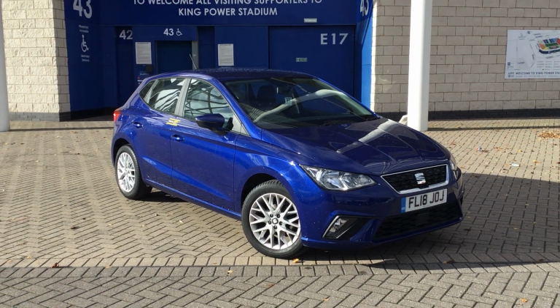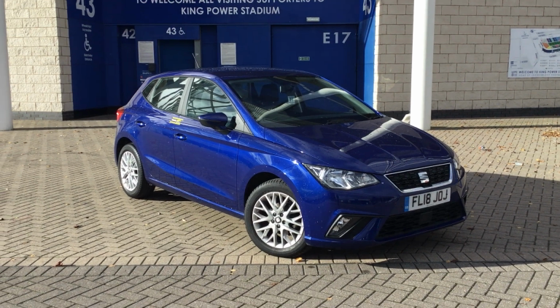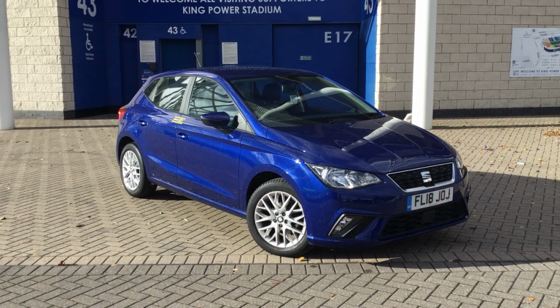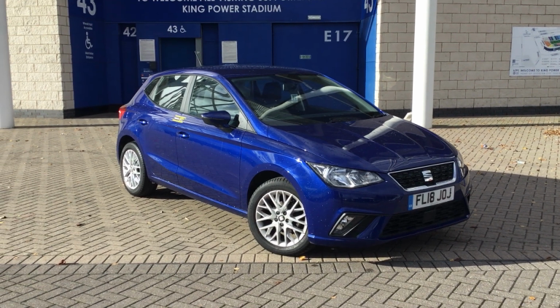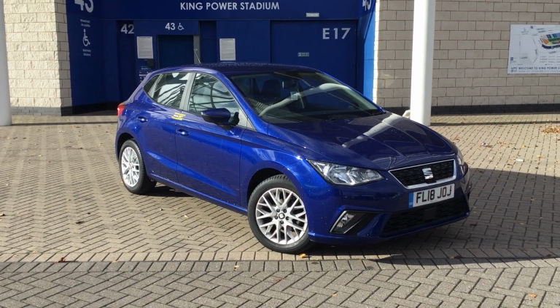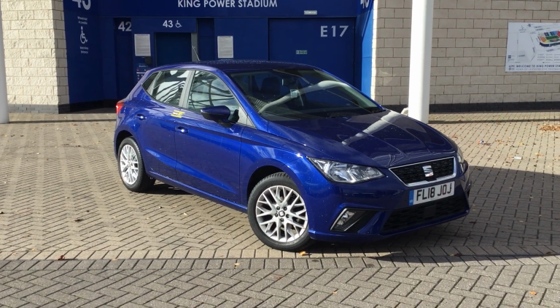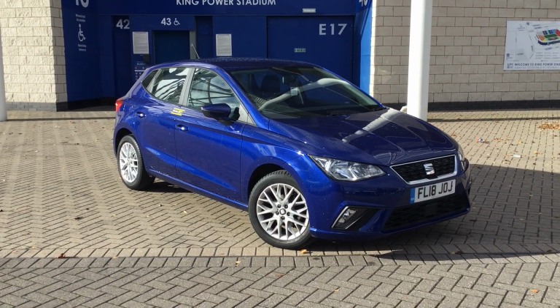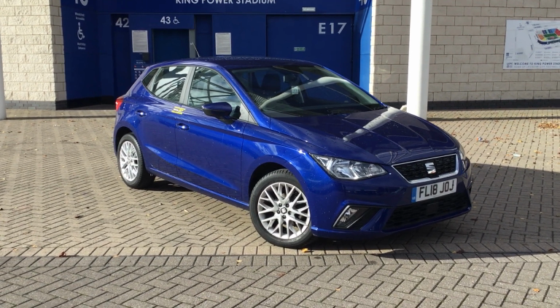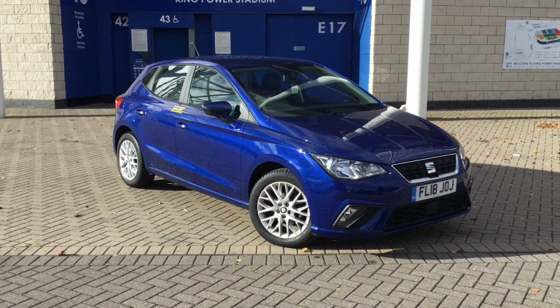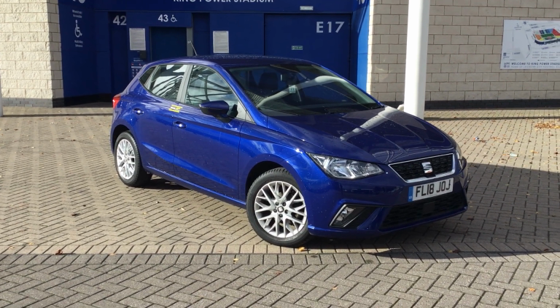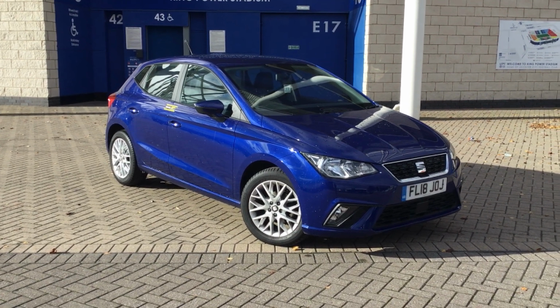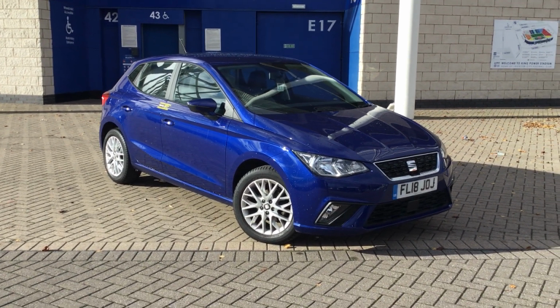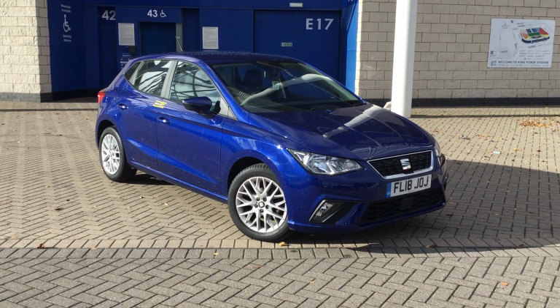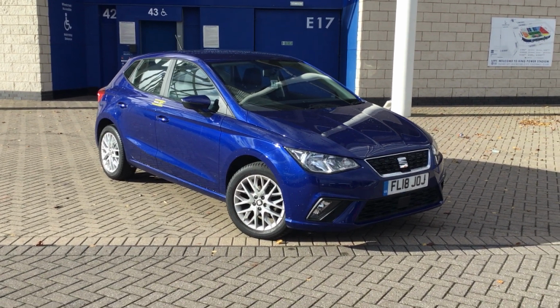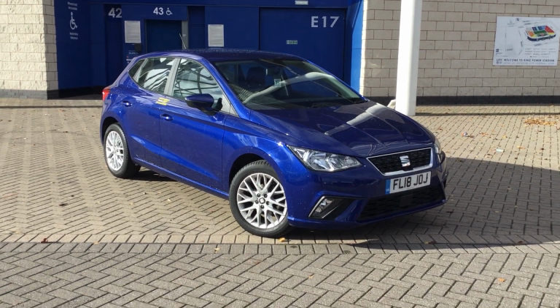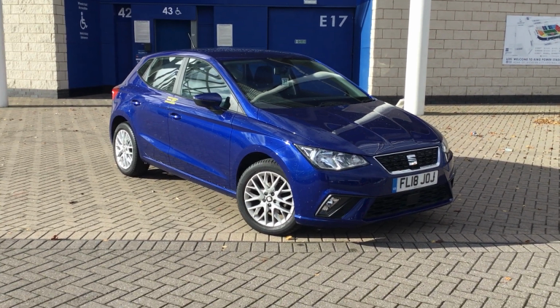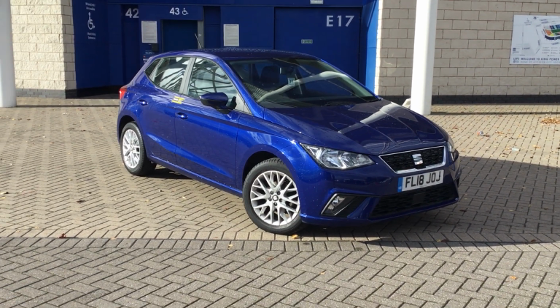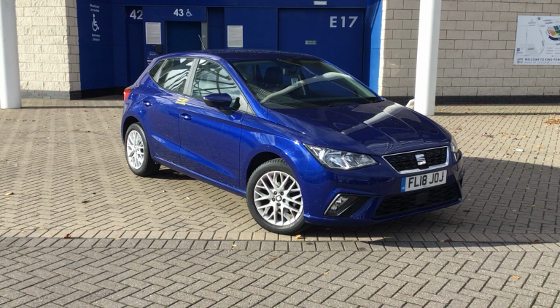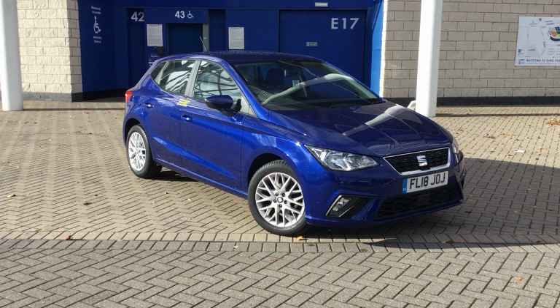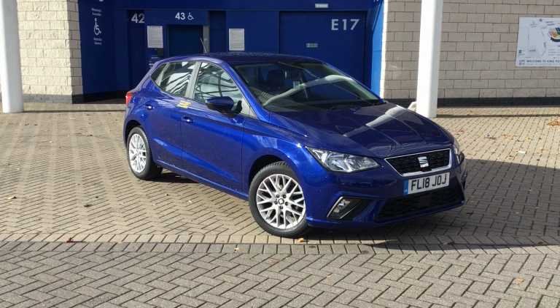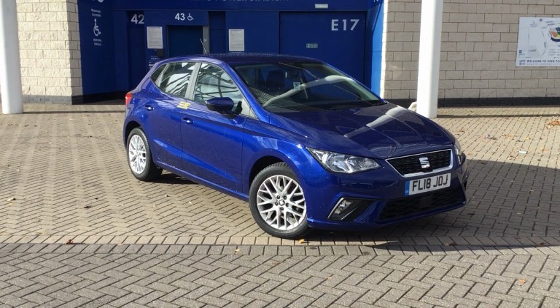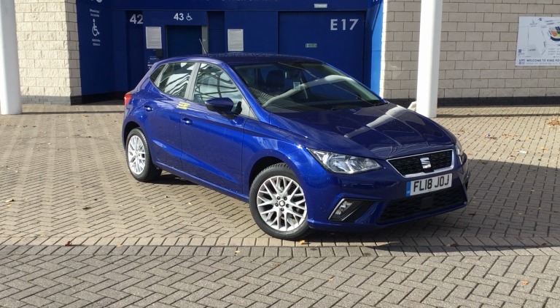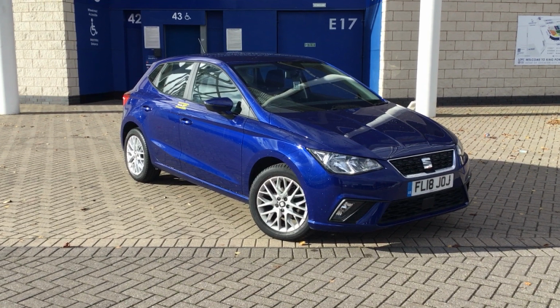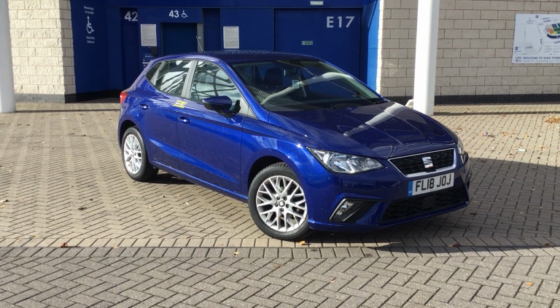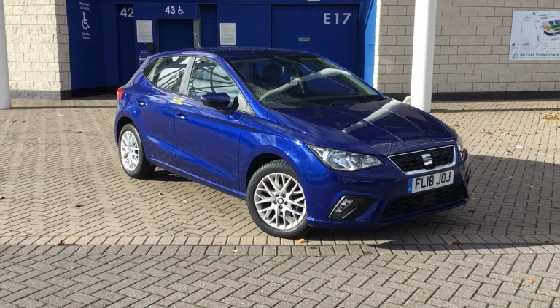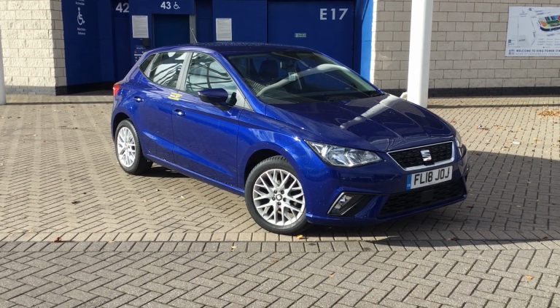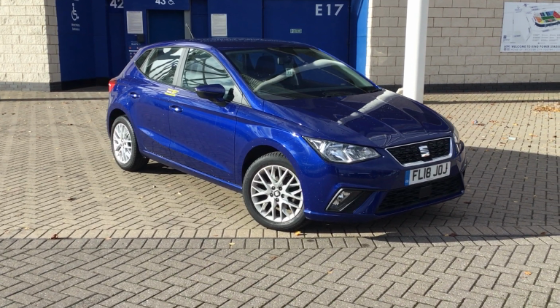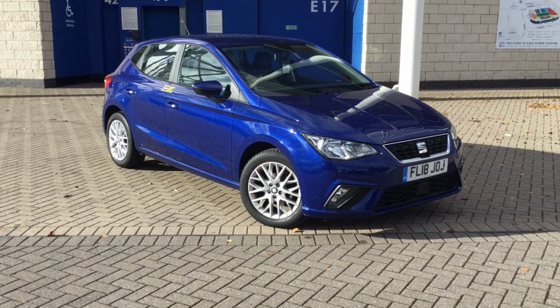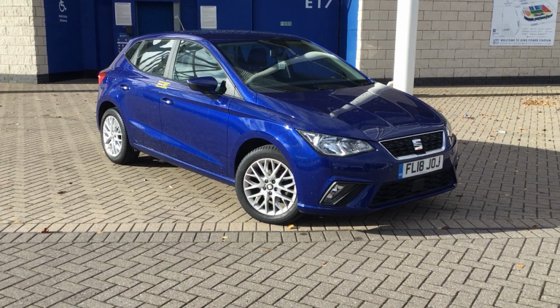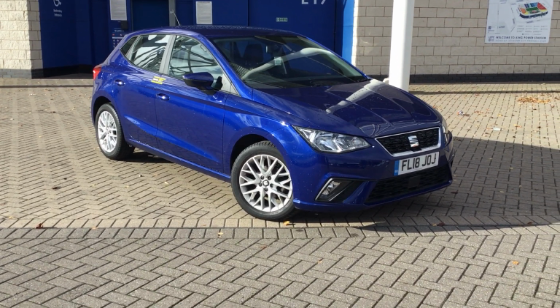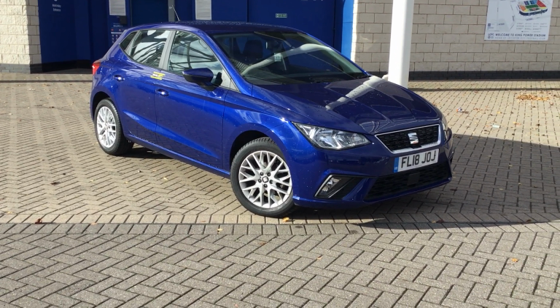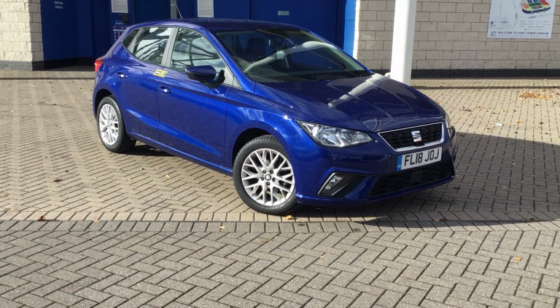Hello there, it's Sam from Seaton Leicester. This is a short video presentation on our SE Technology Ibiza that we currently have available in stock.